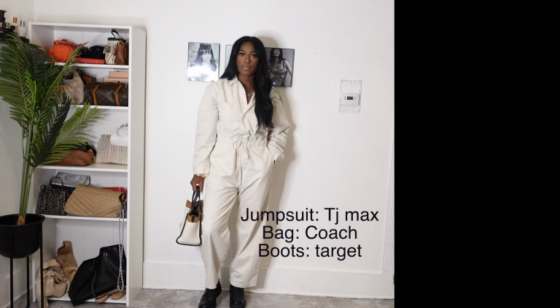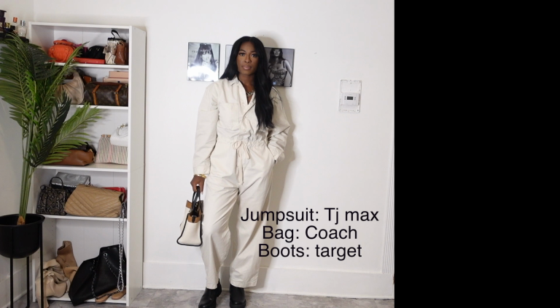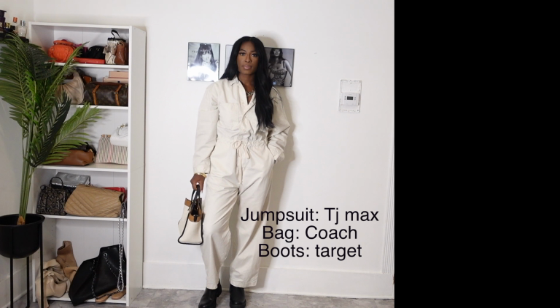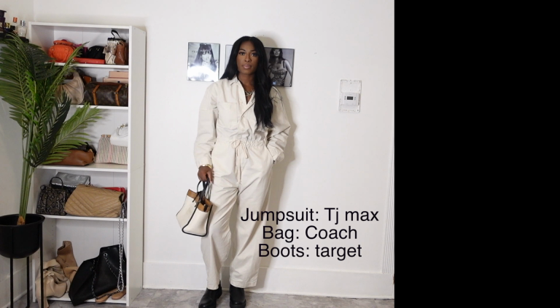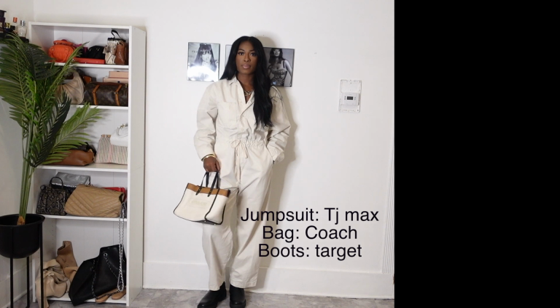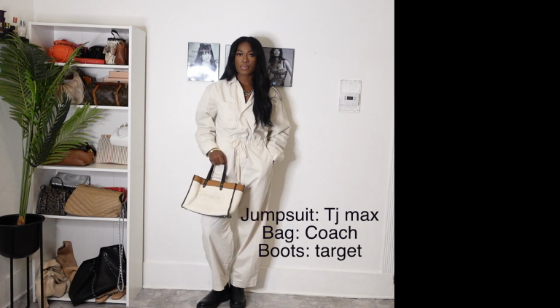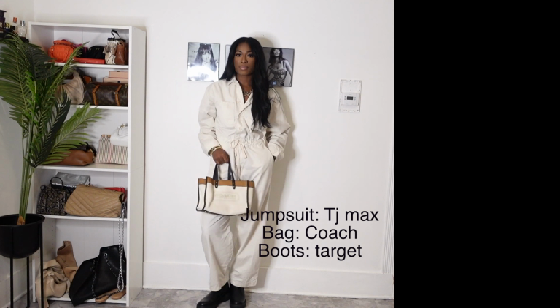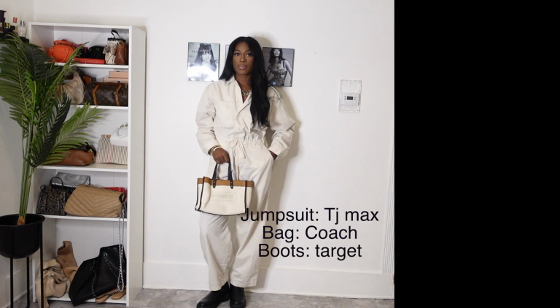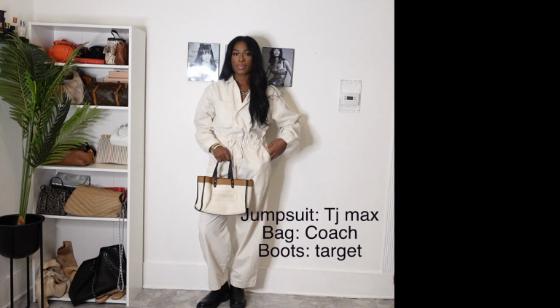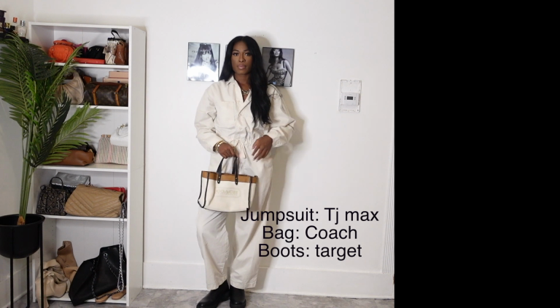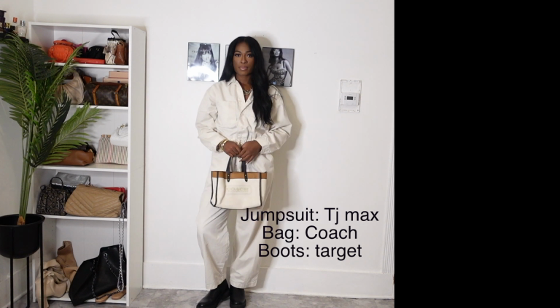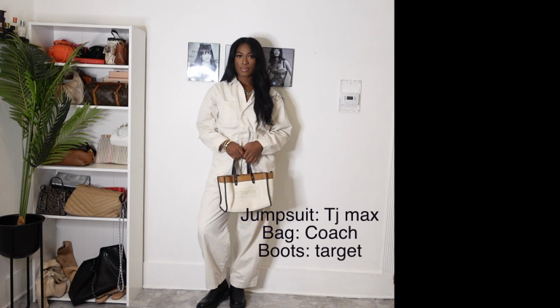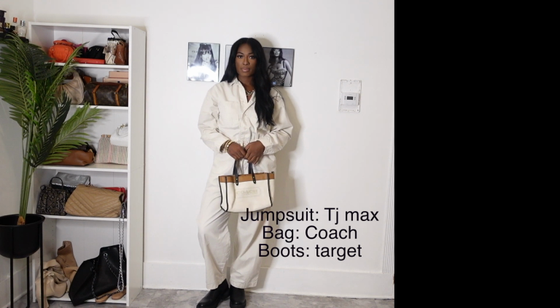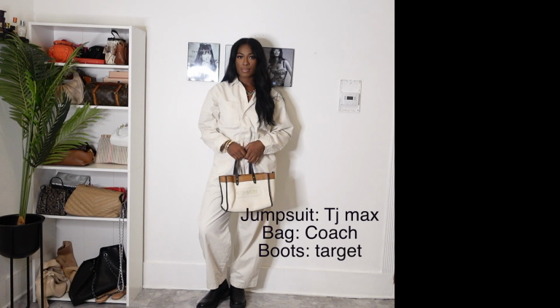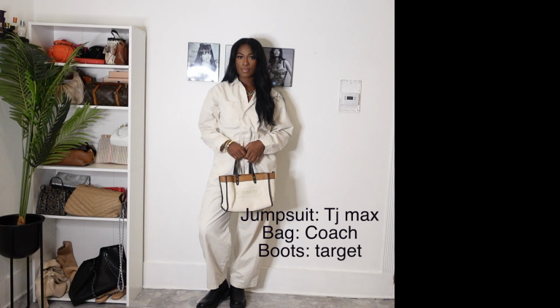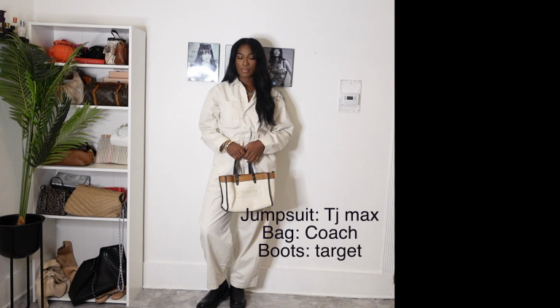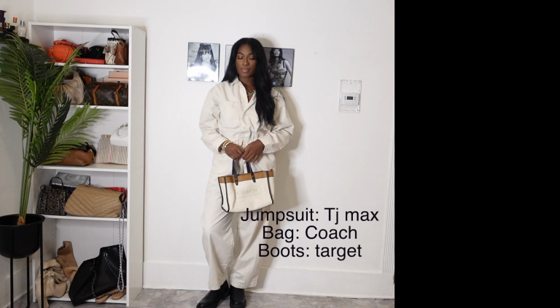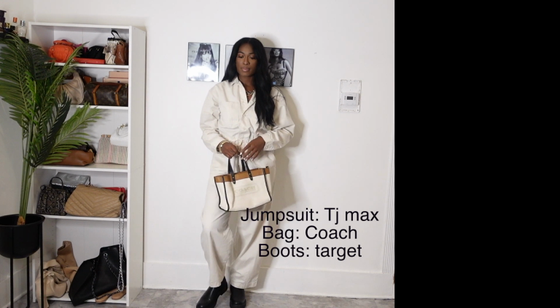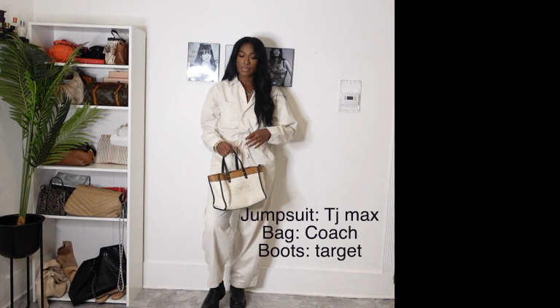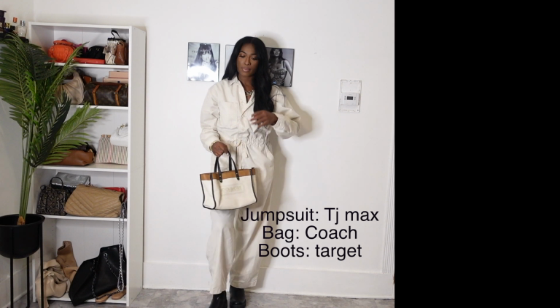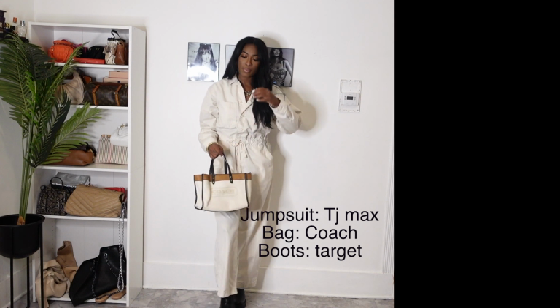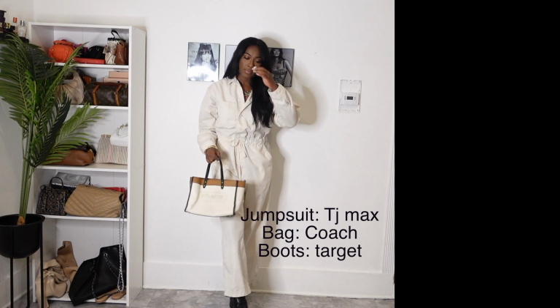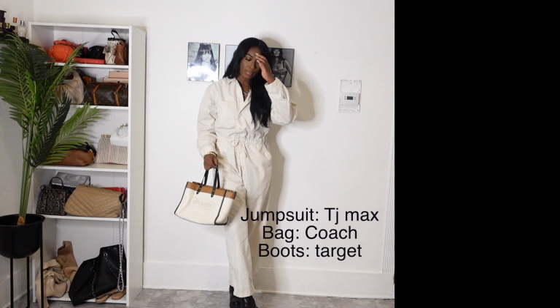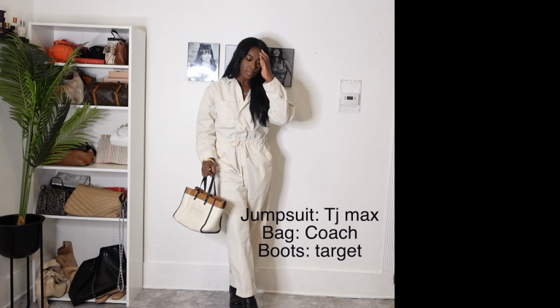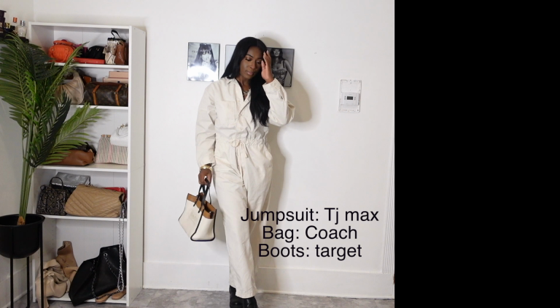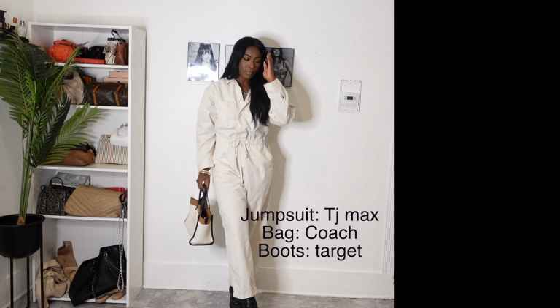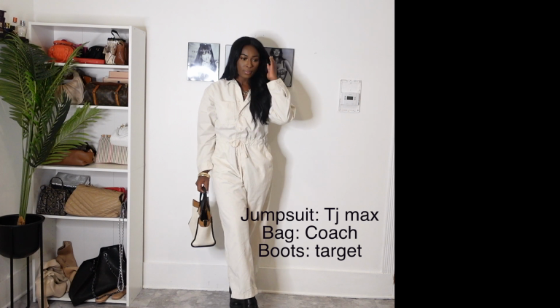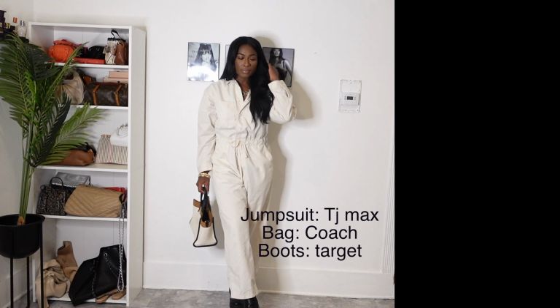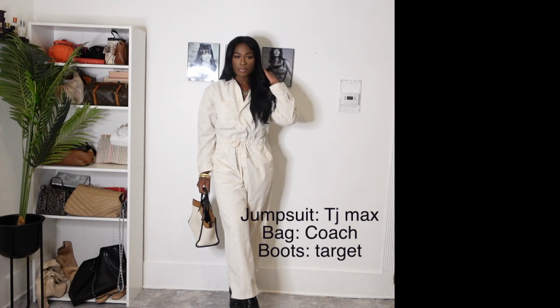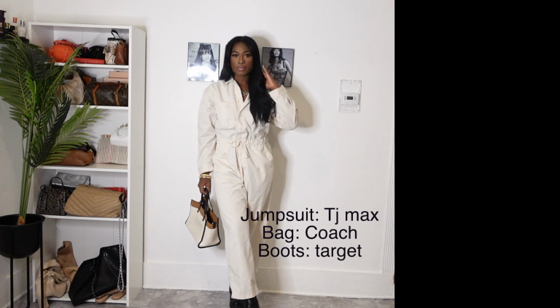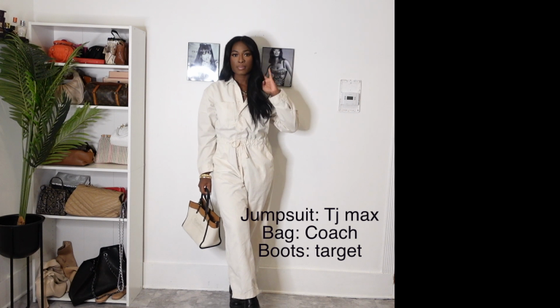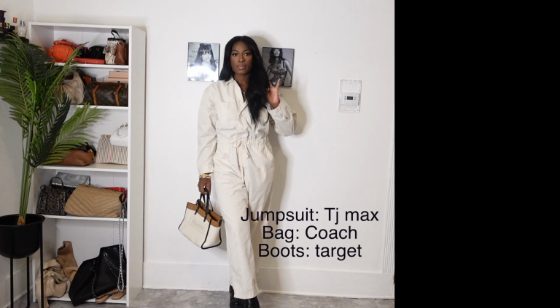Hey besties, welcome back to my channel. It's London. If you're new here, don't forget to like, comment, and subscribe and share this video in your group chat.